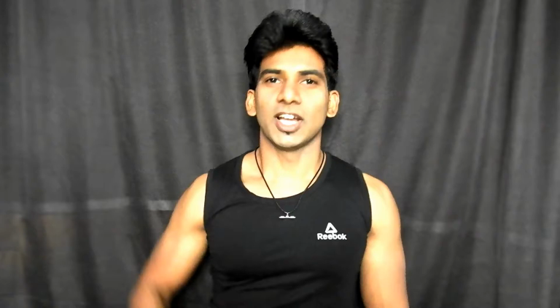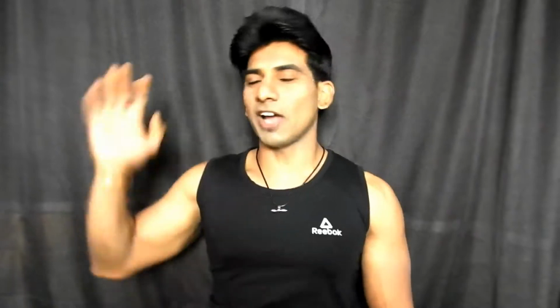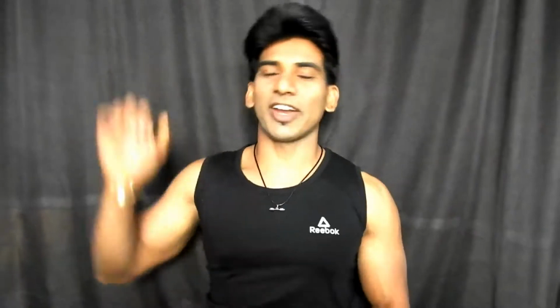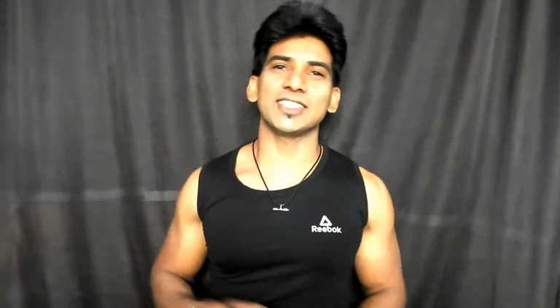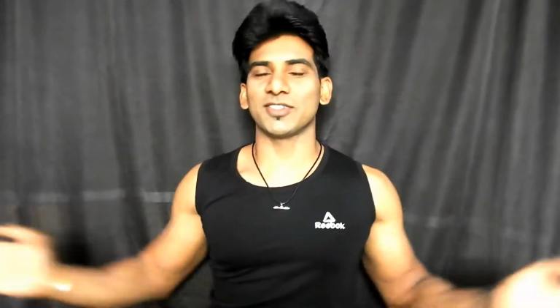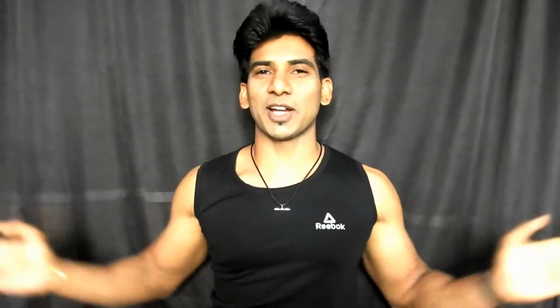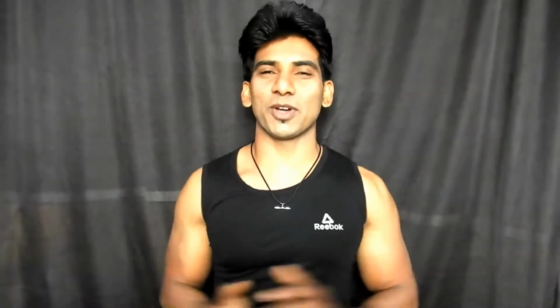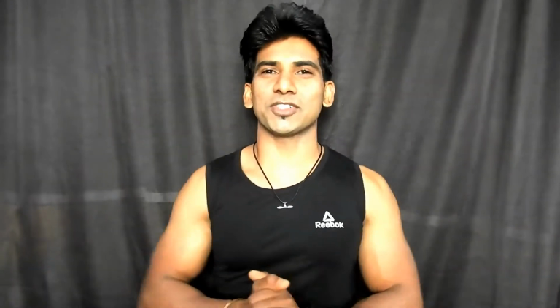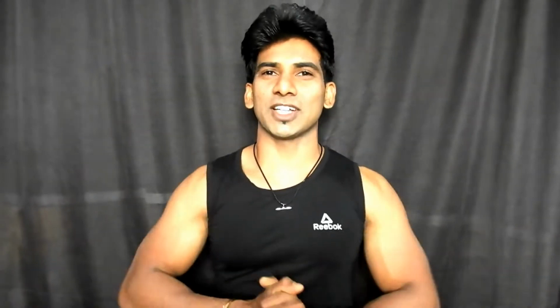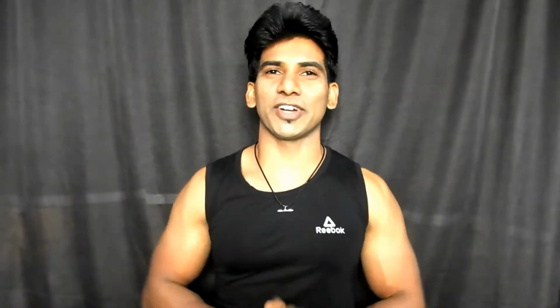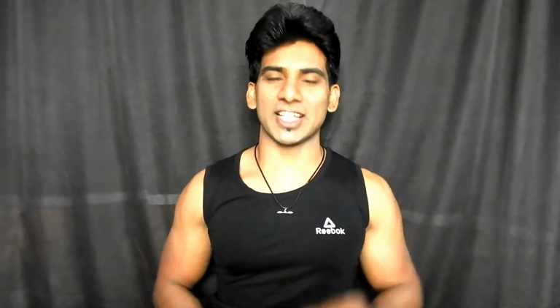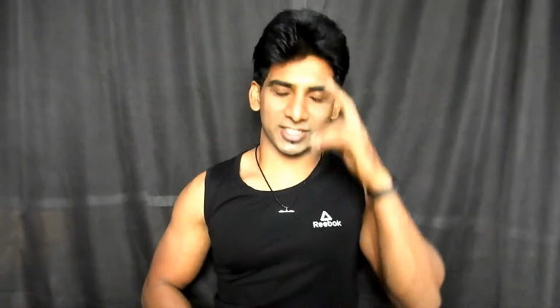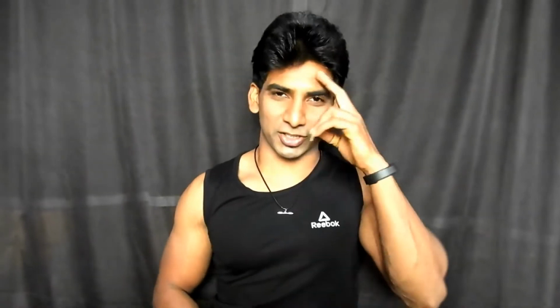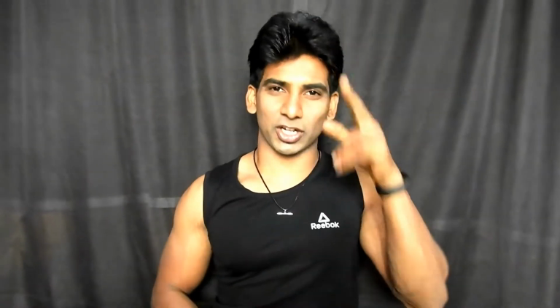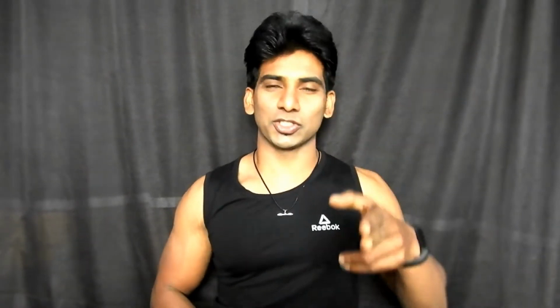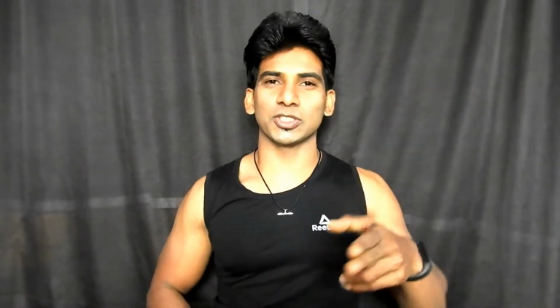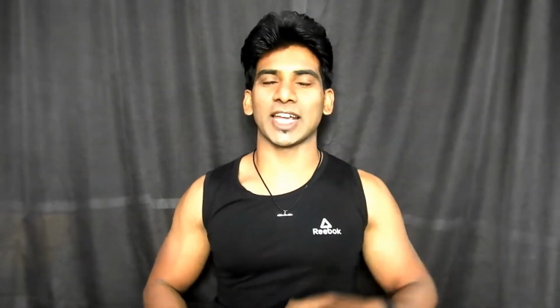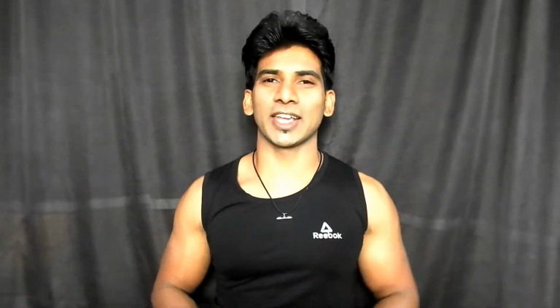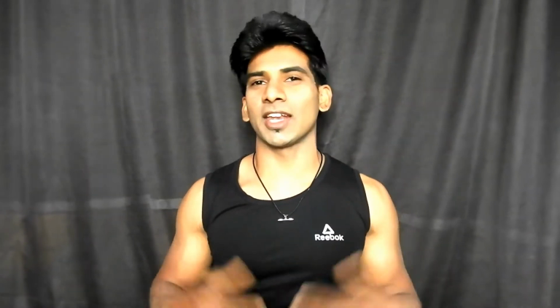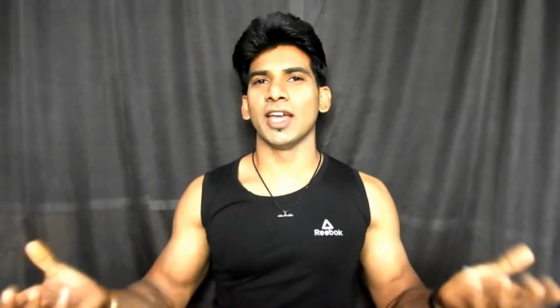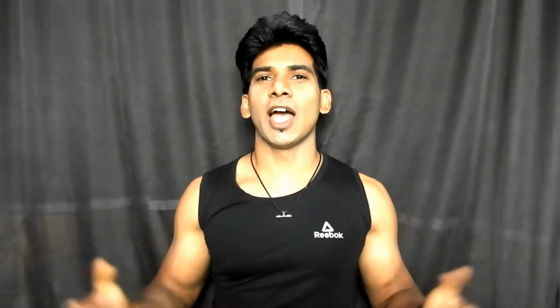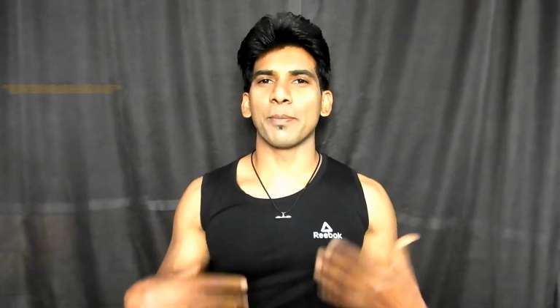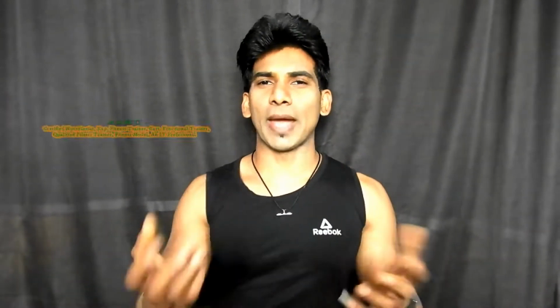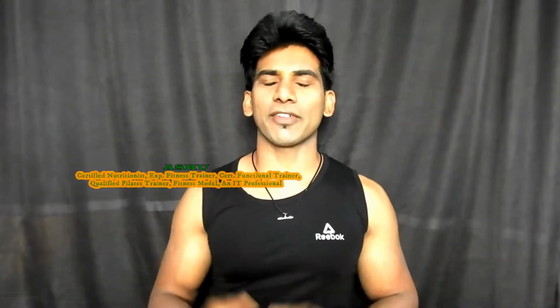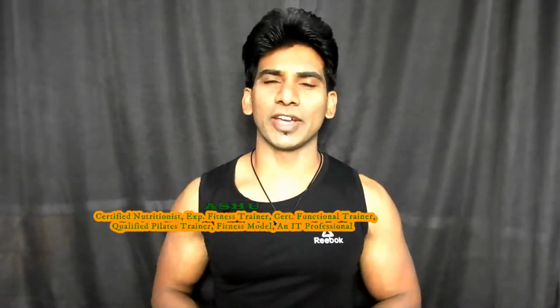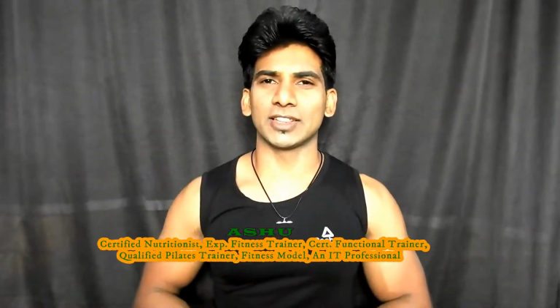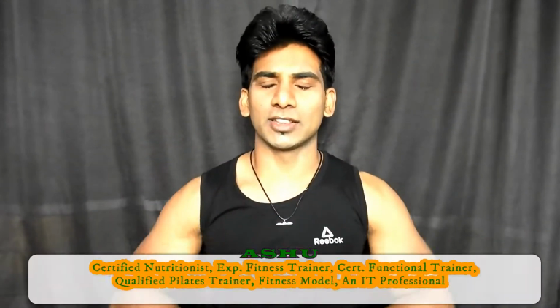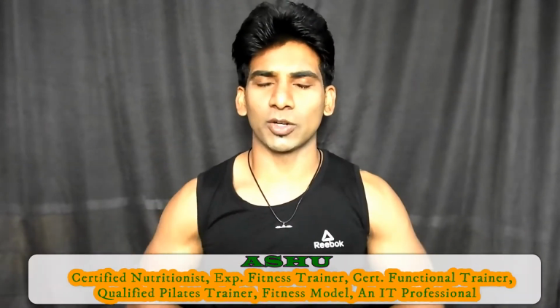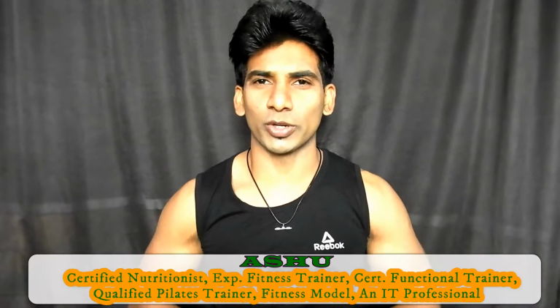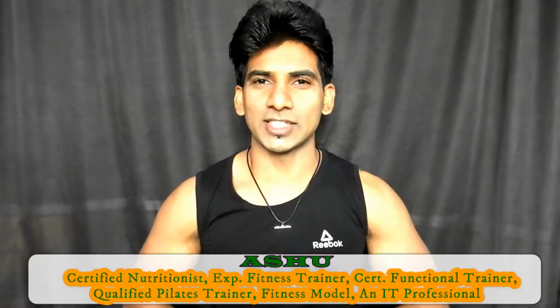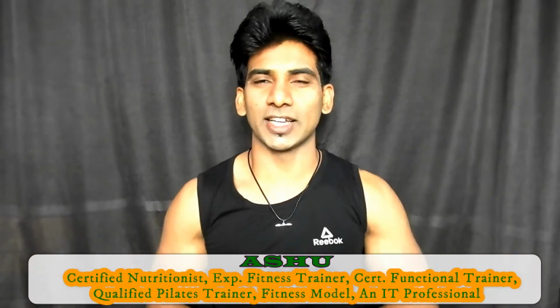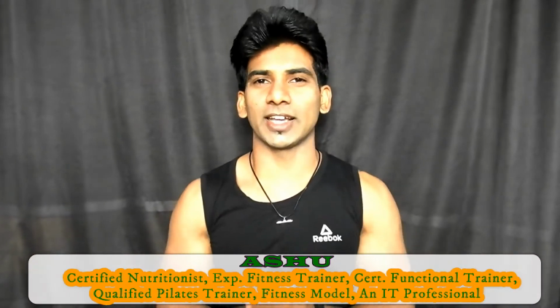Hi friends, welcome to Ashwasan Fitness. This is your Ashu signing in. I'm back with the cooking series.